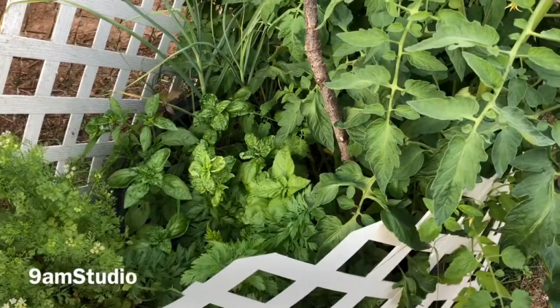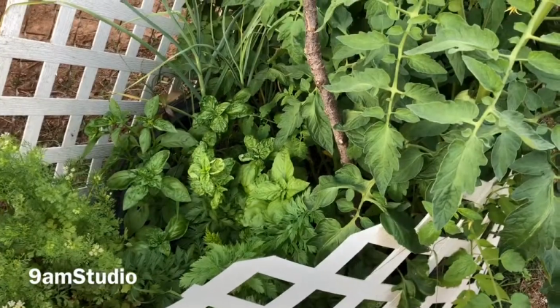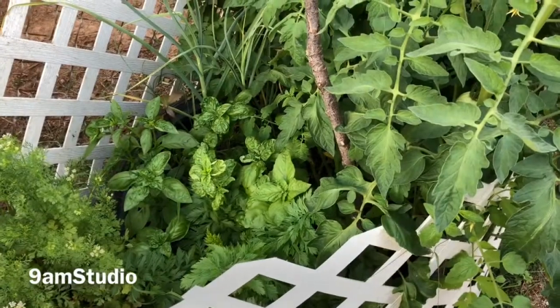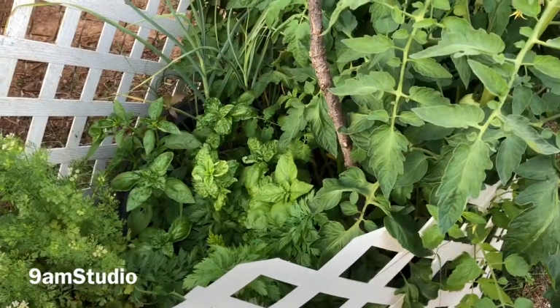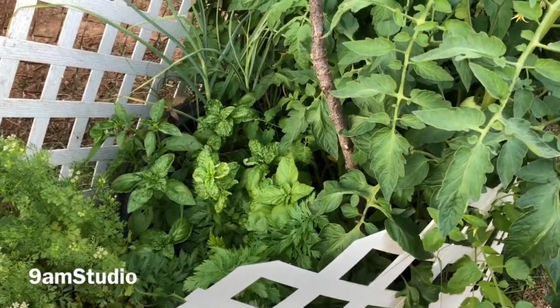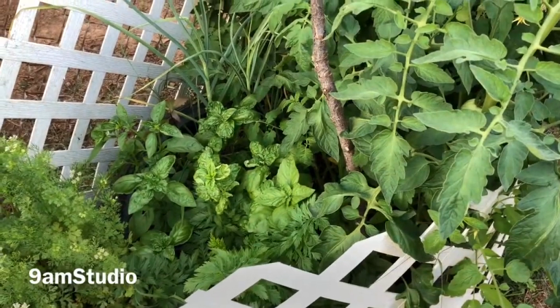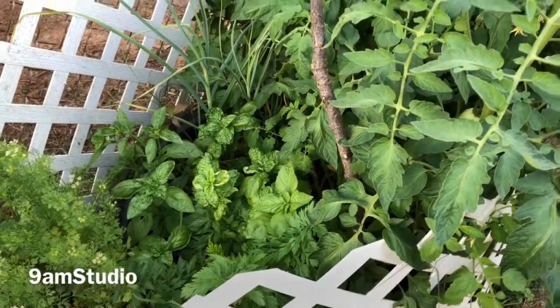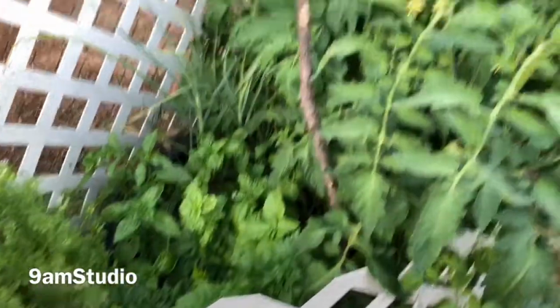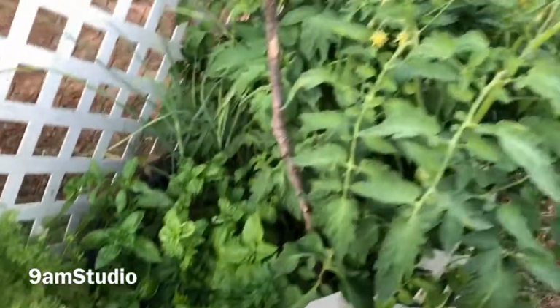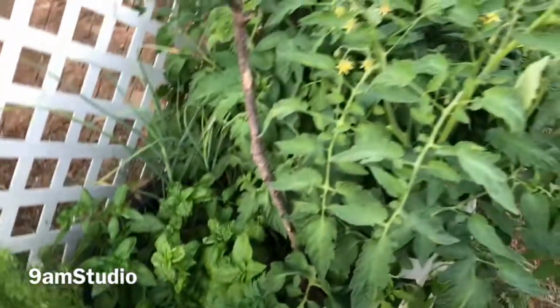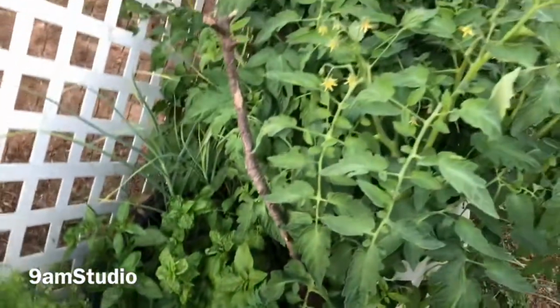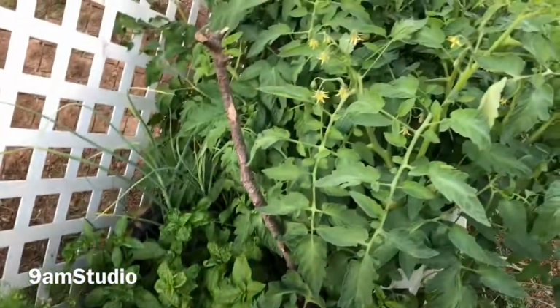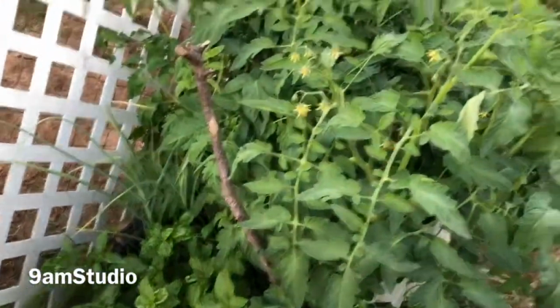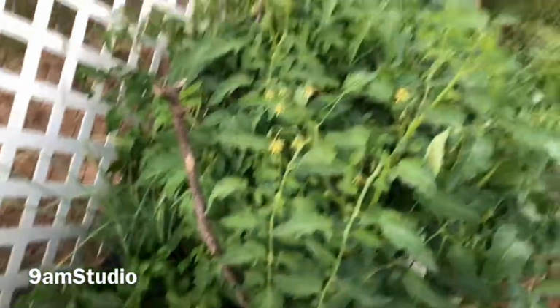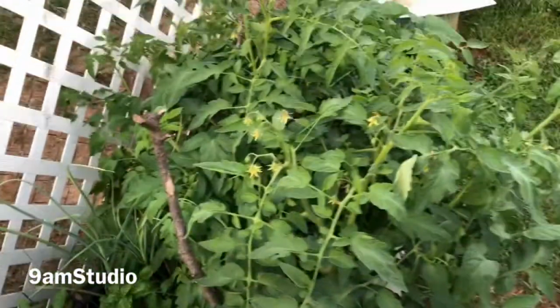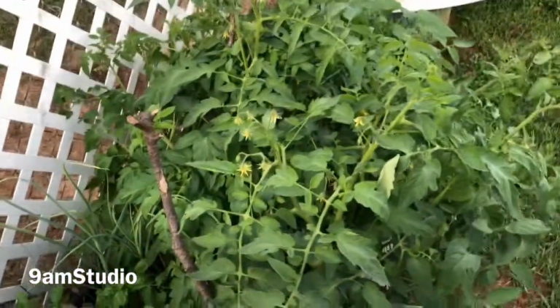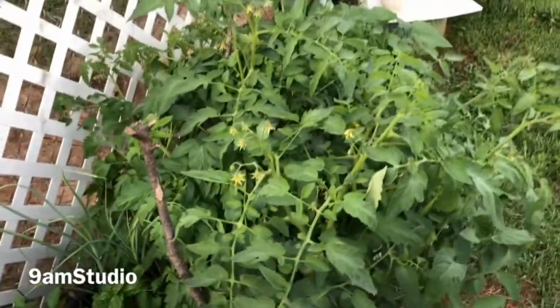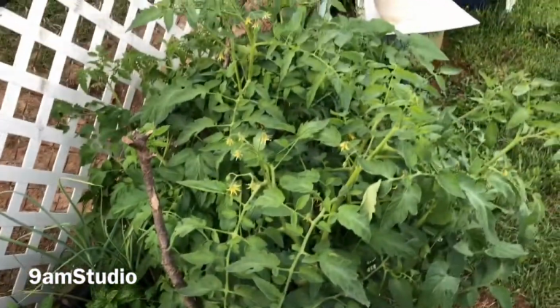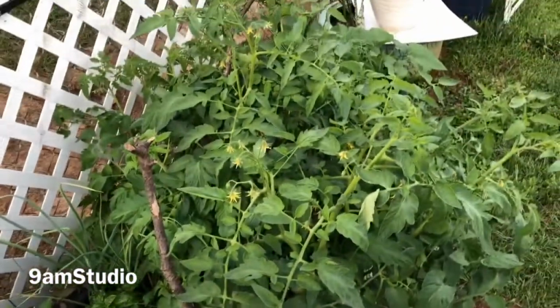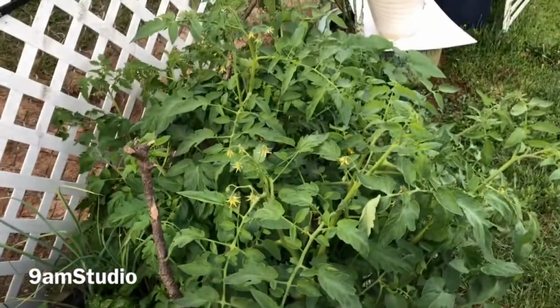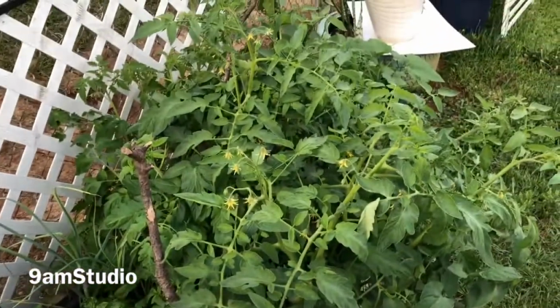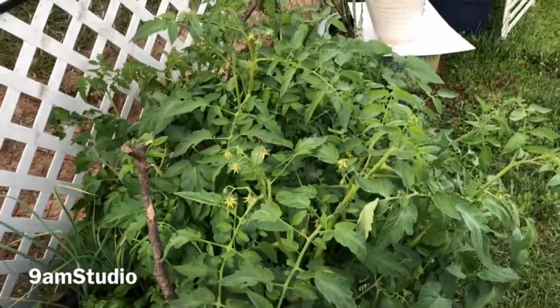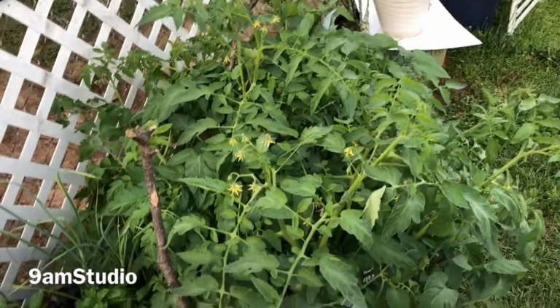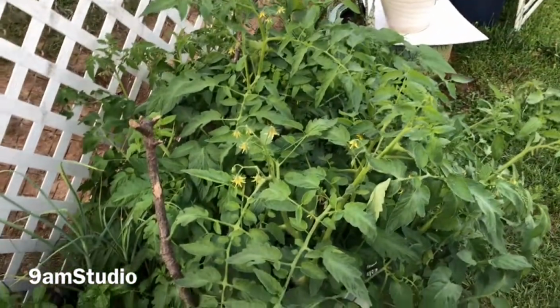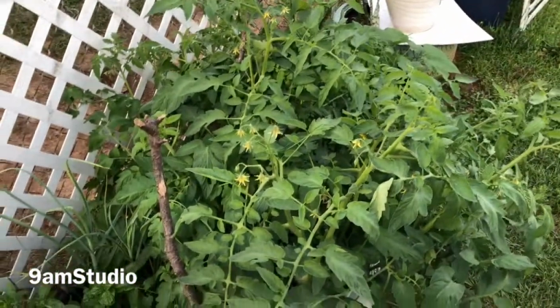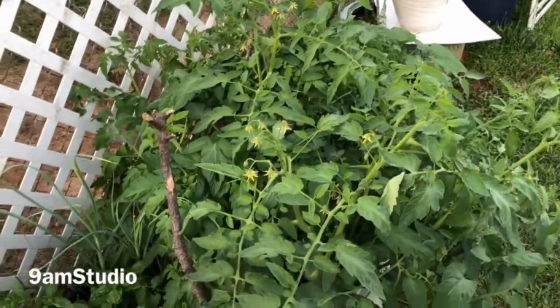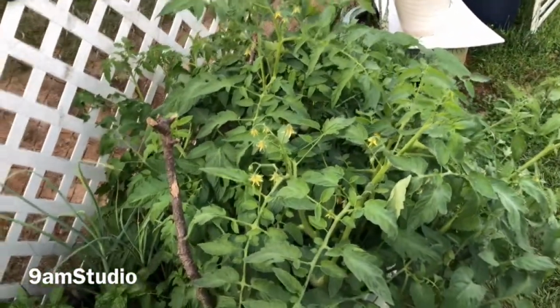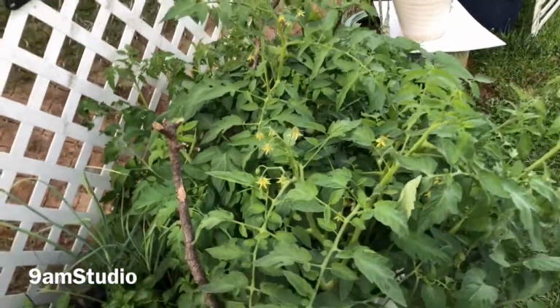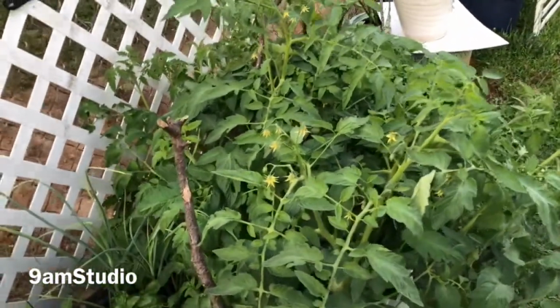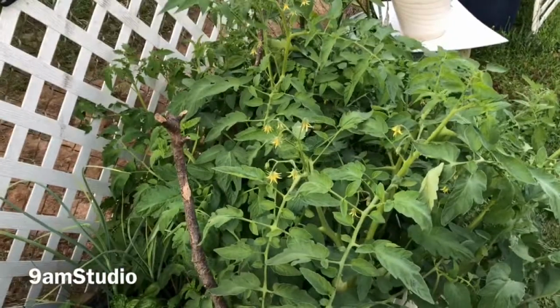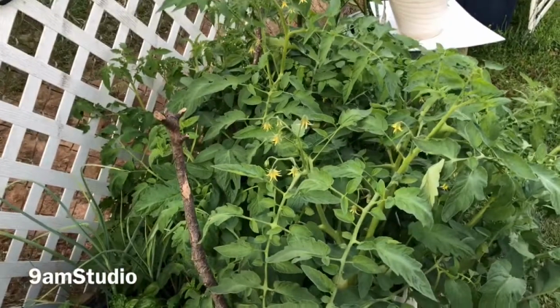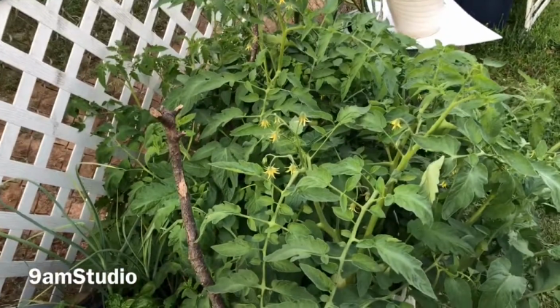I'm going to have to figure out how to control and contain this tomato plant.